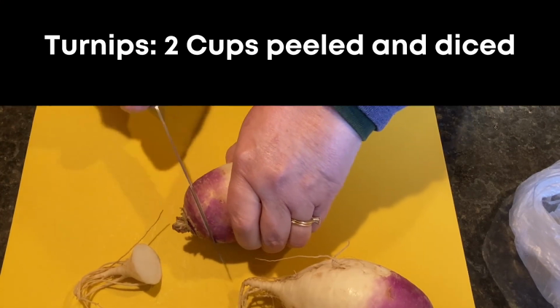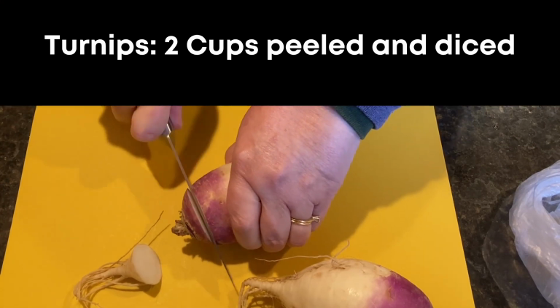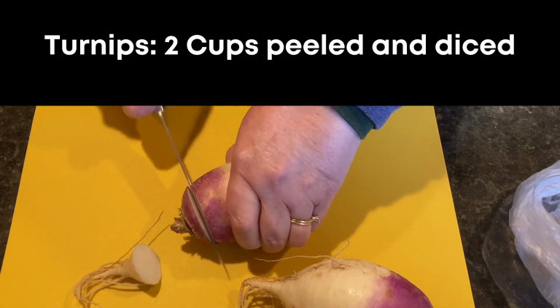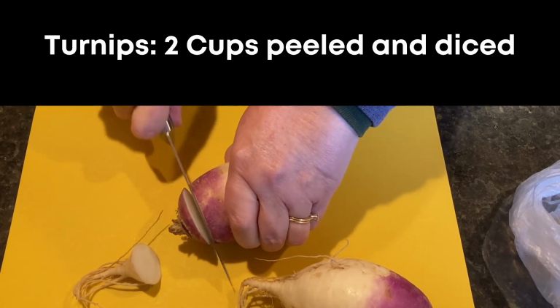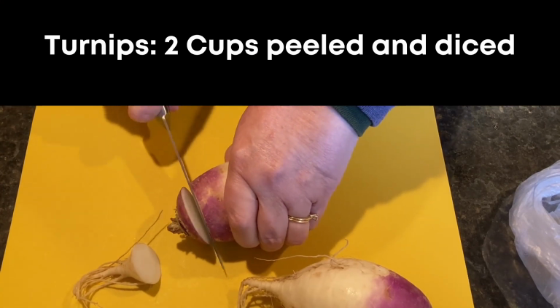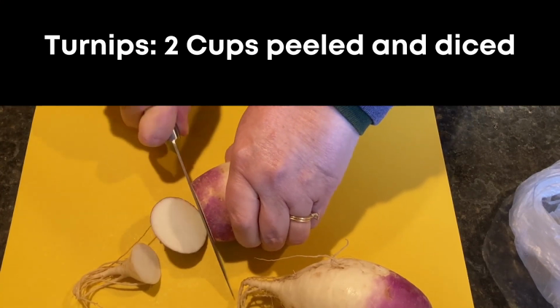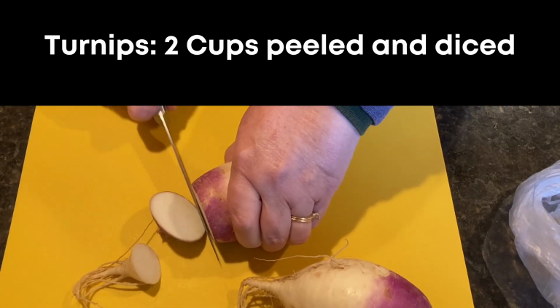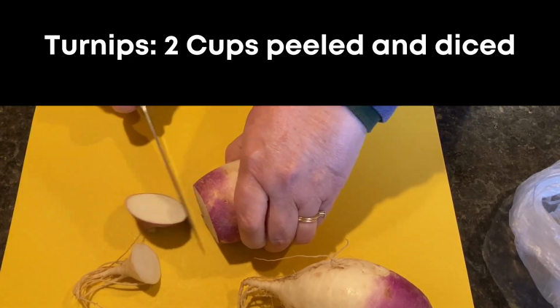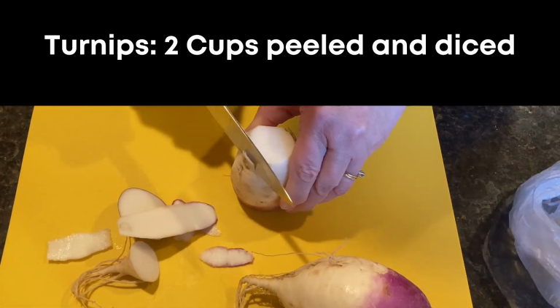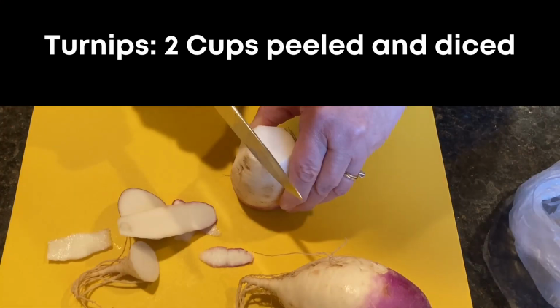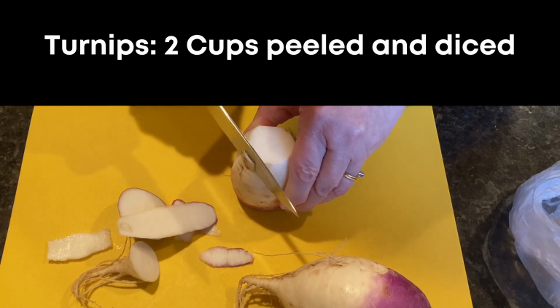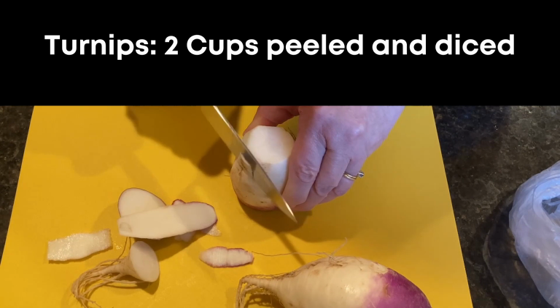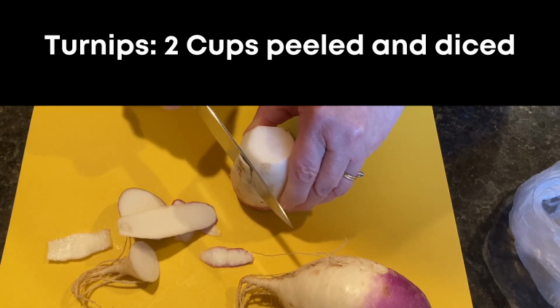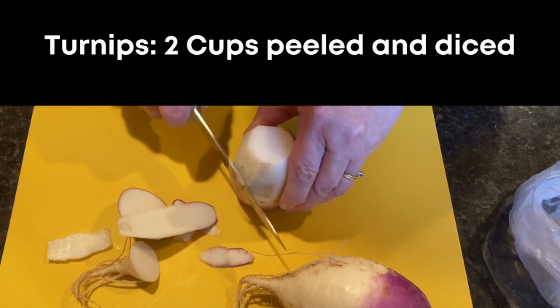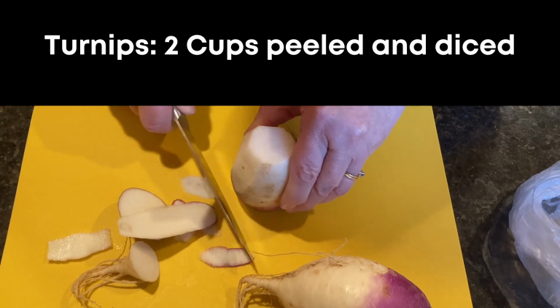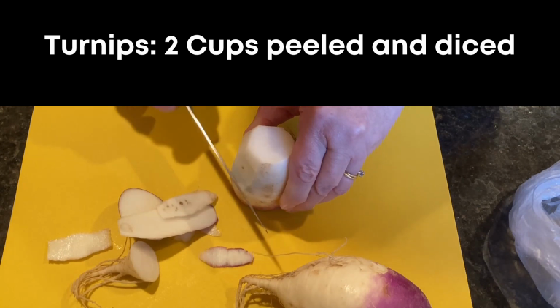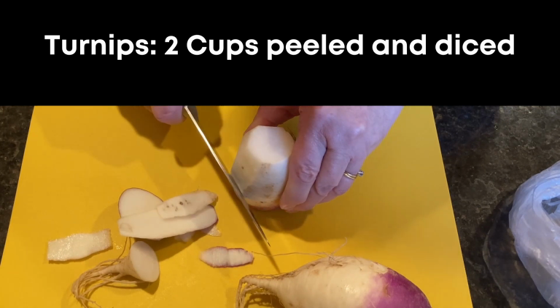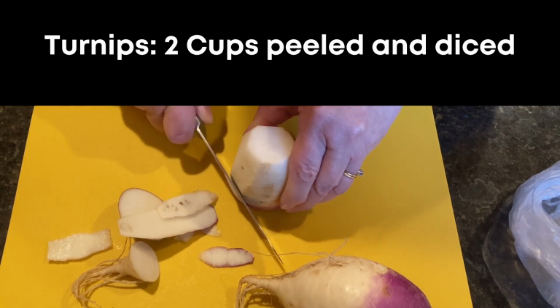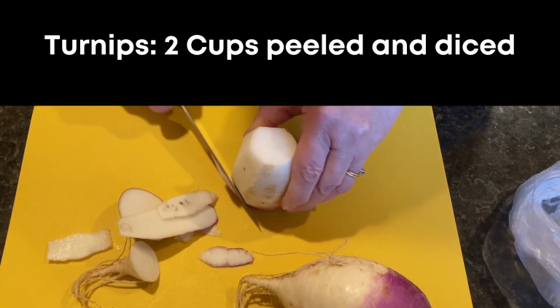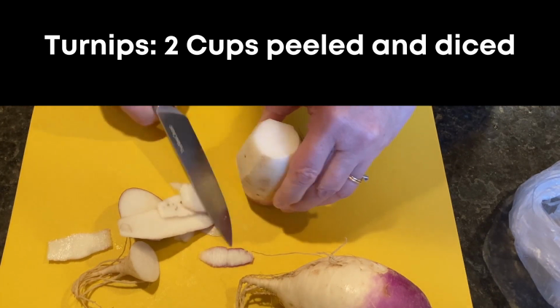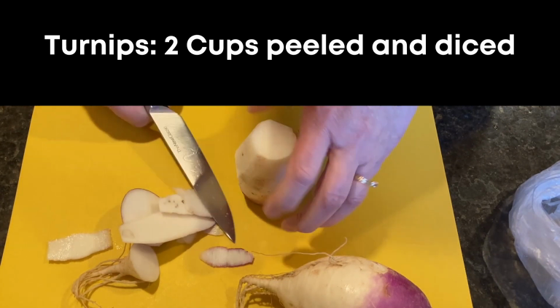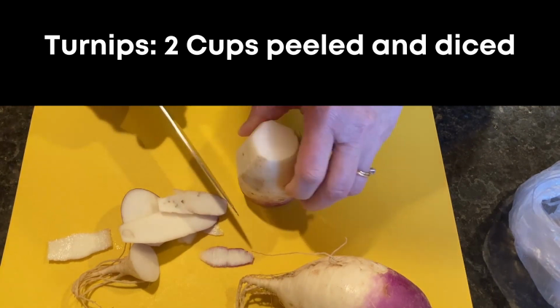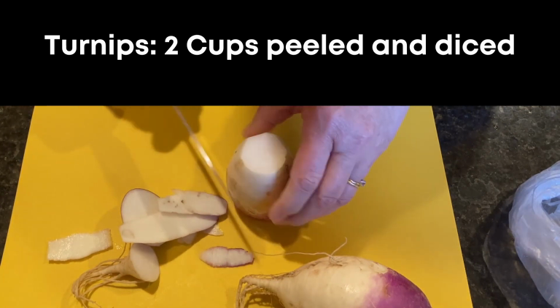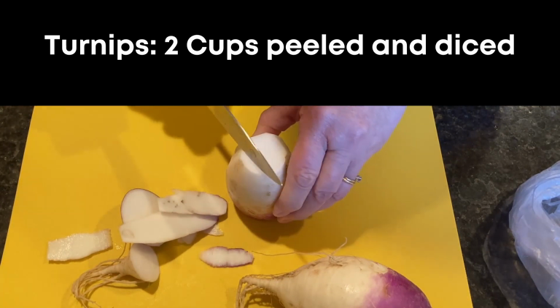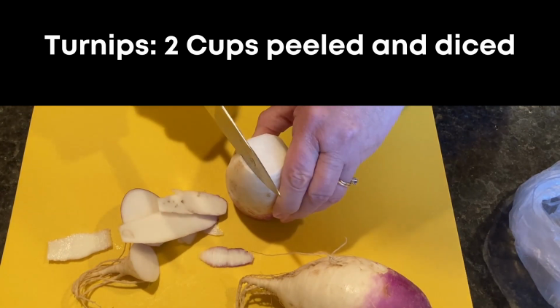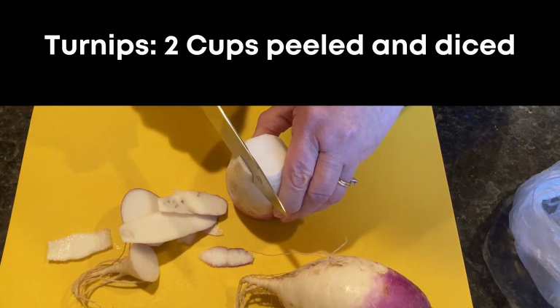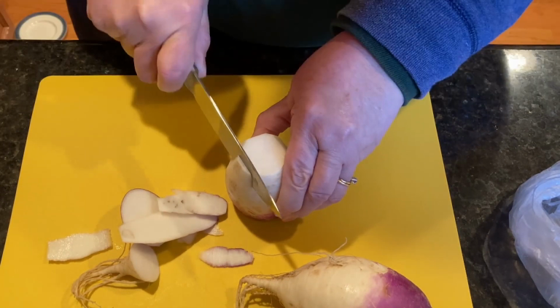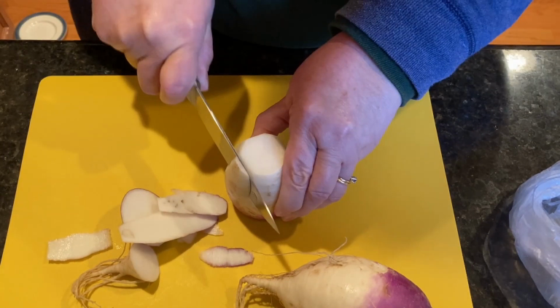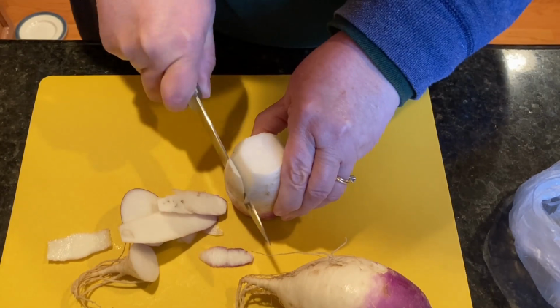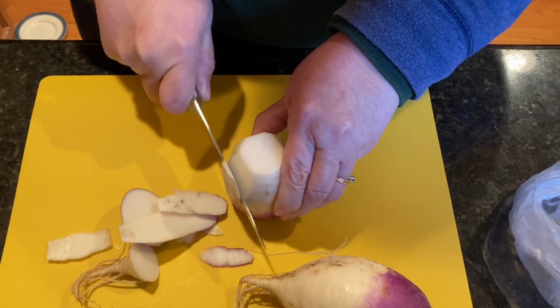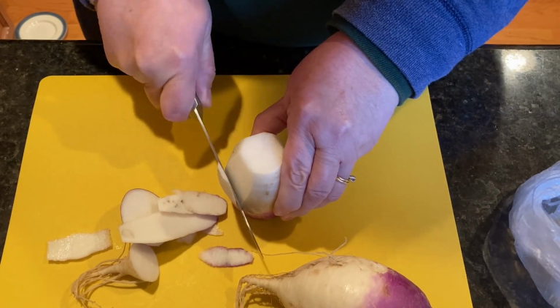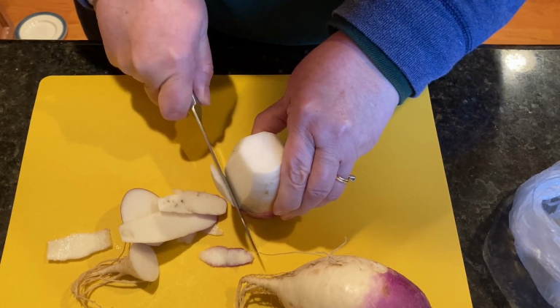First, we're going to peel and dice two cups of turnips into one-fourth inch pieces, and then set them aside.